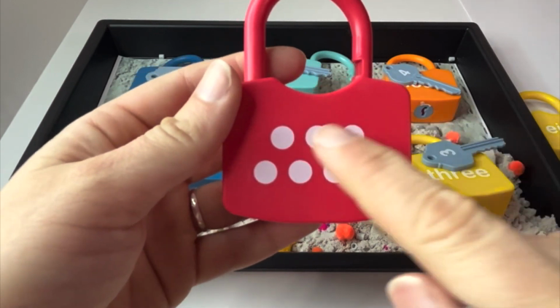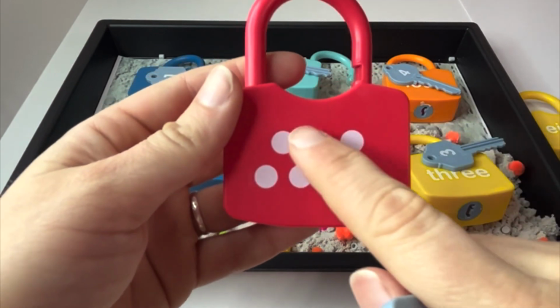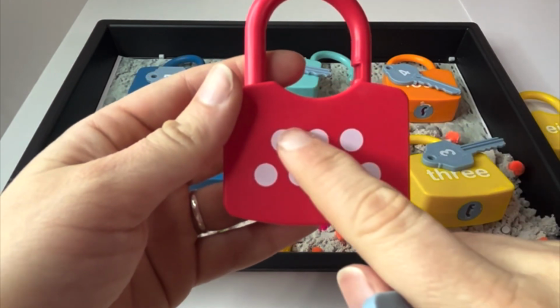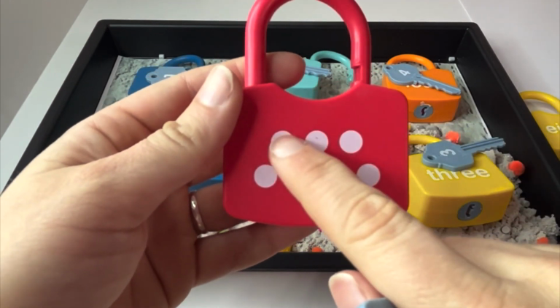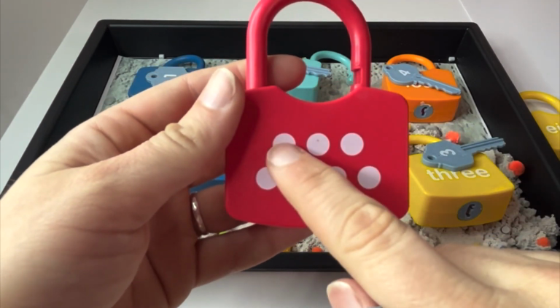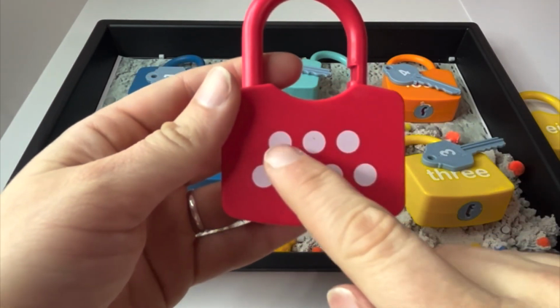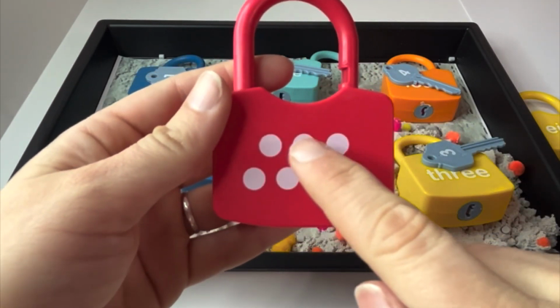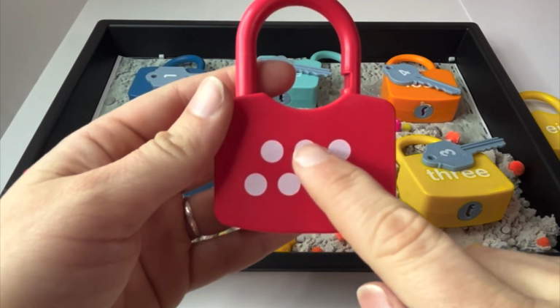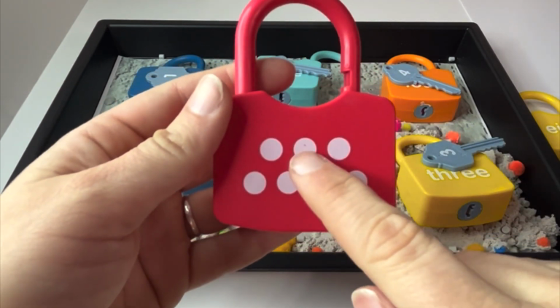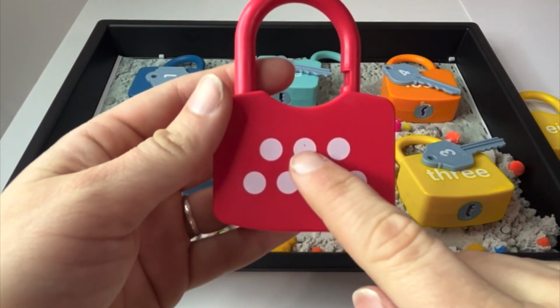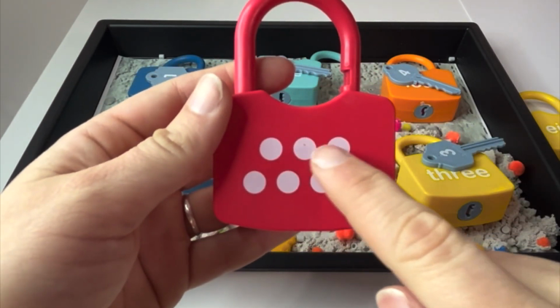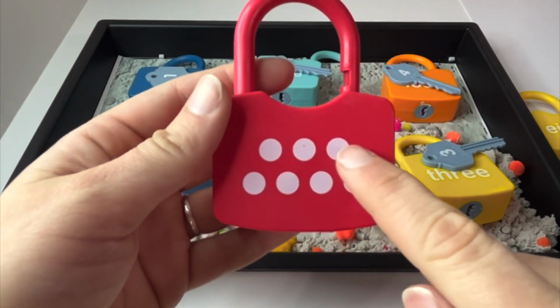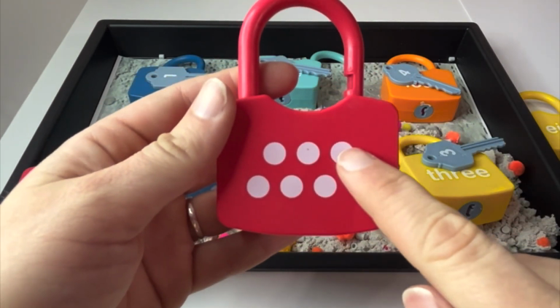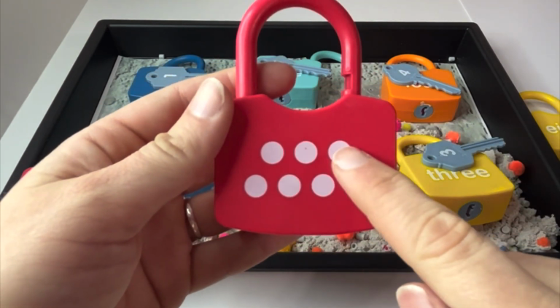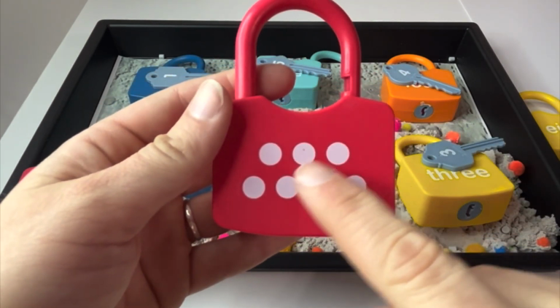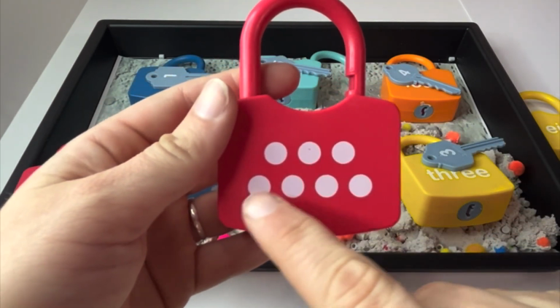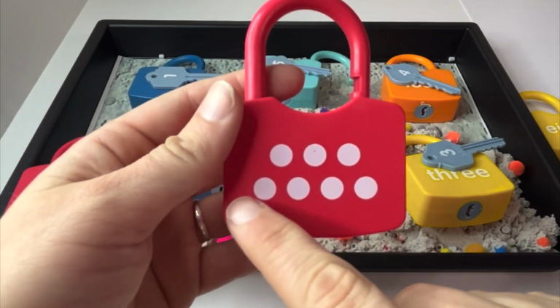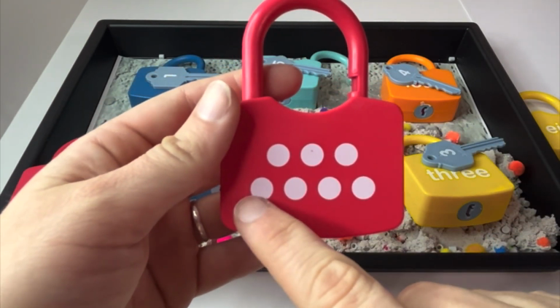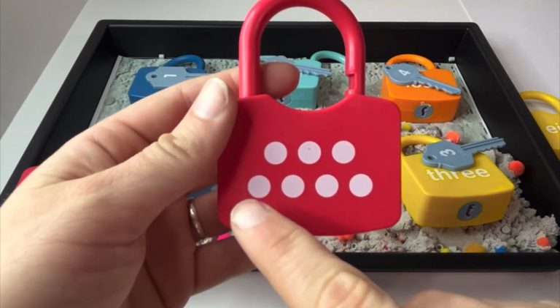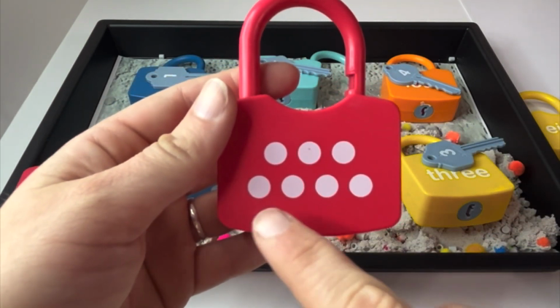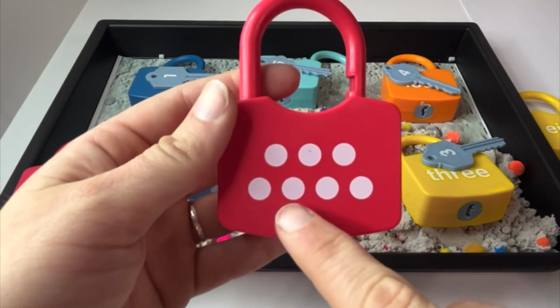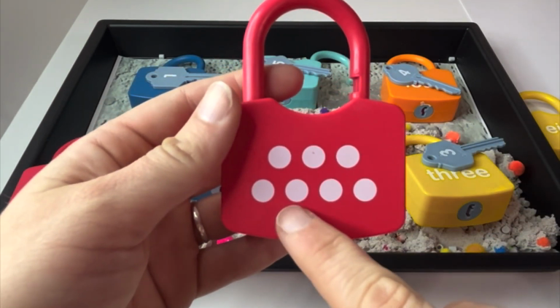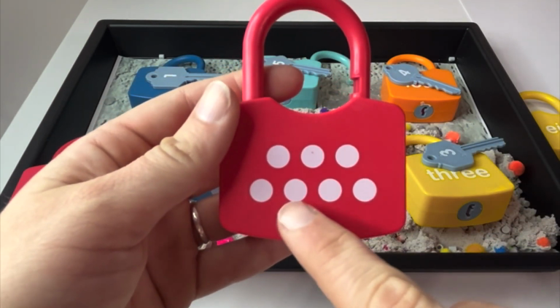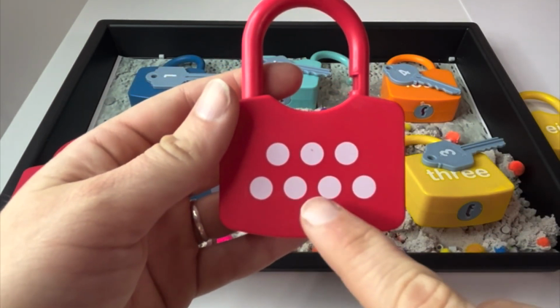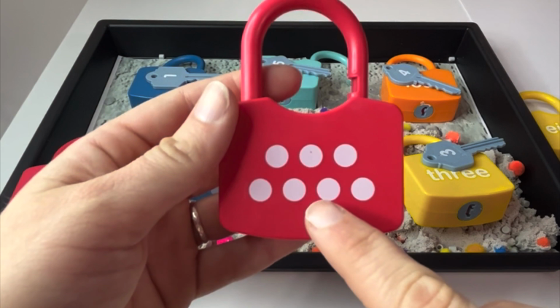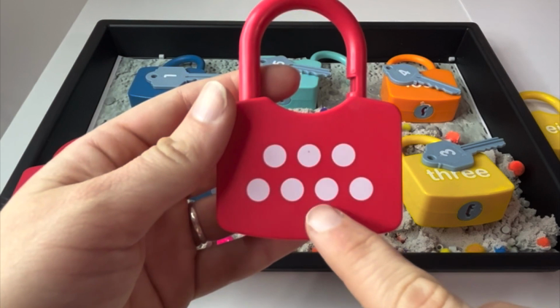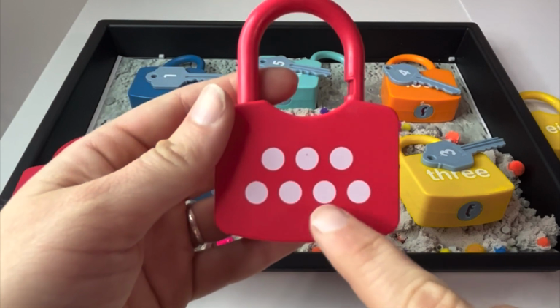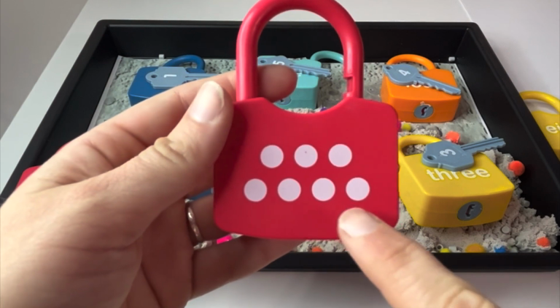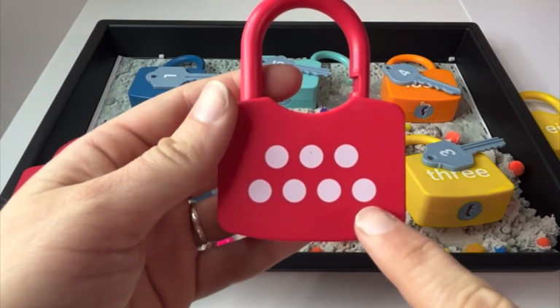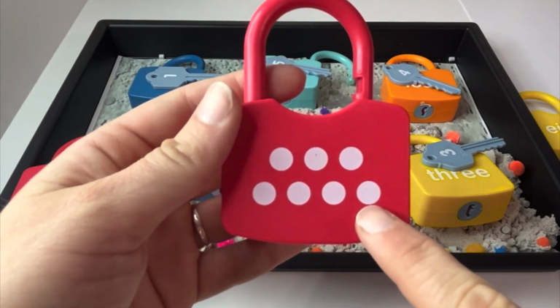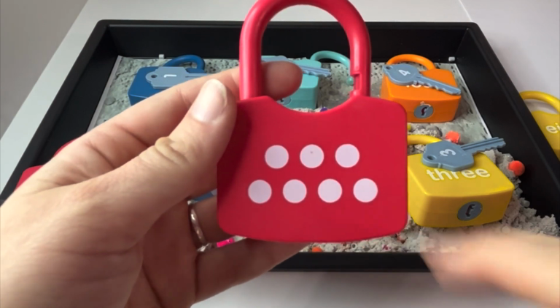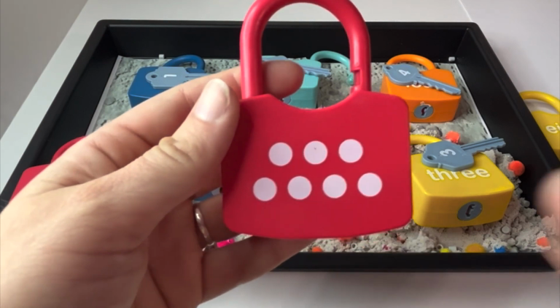One, two, three, four, five, six, seven.